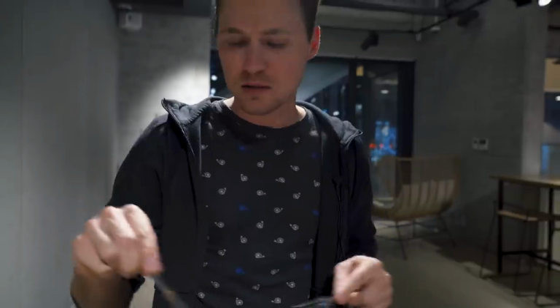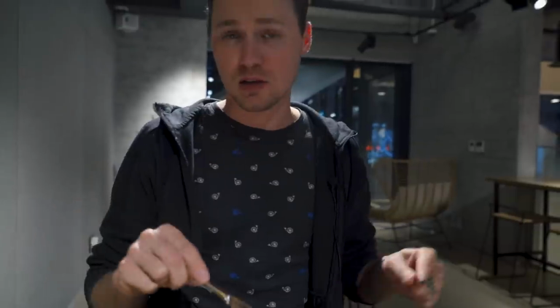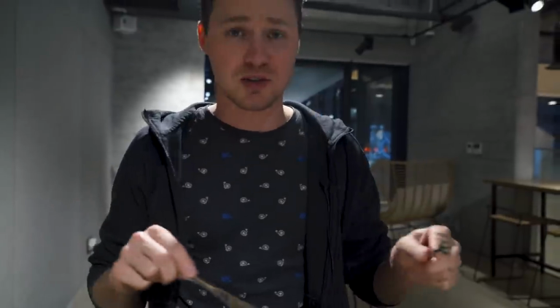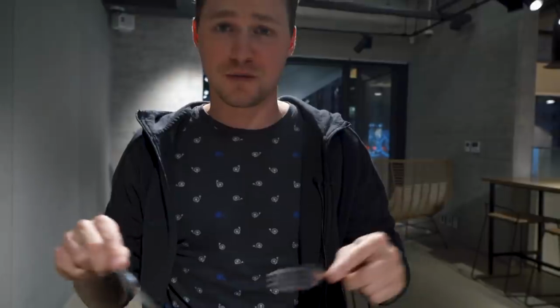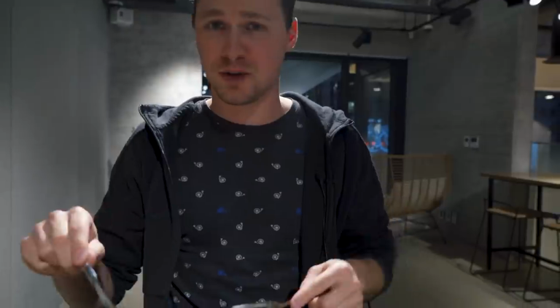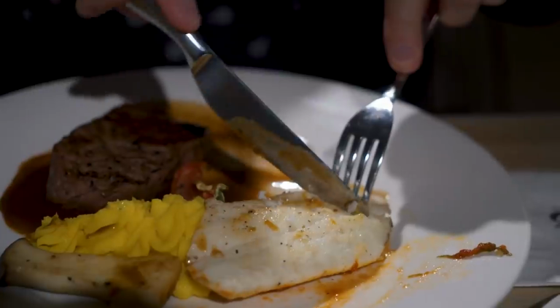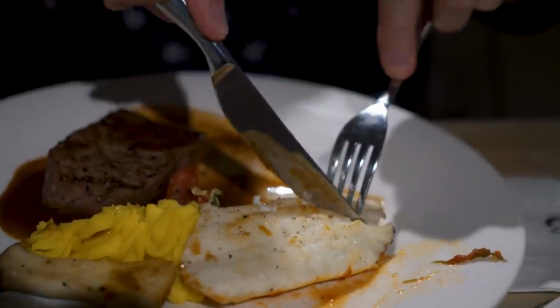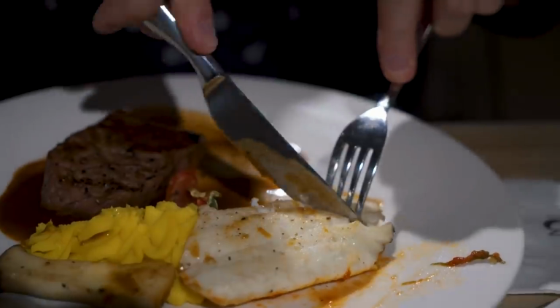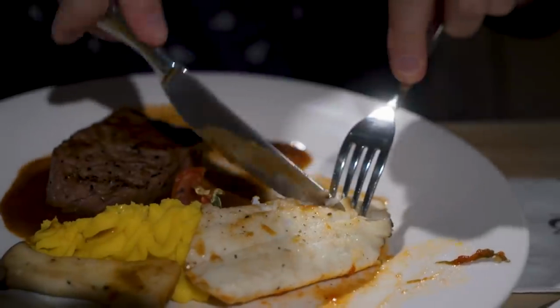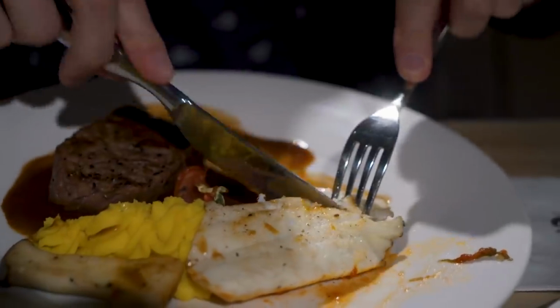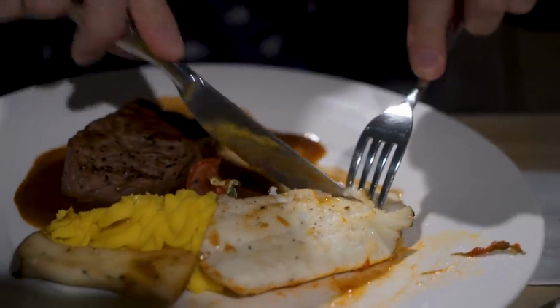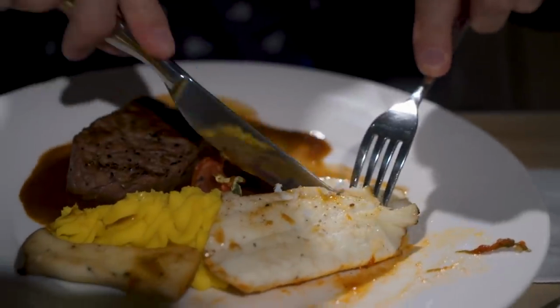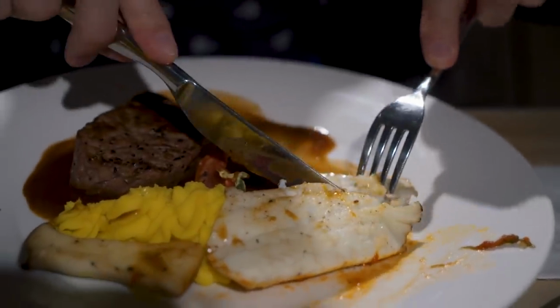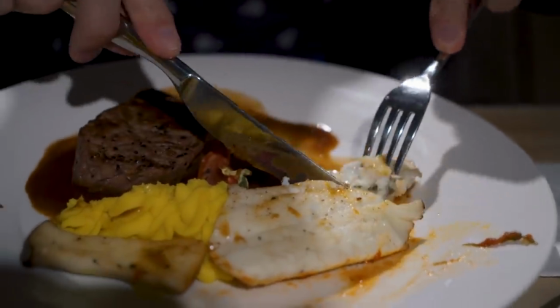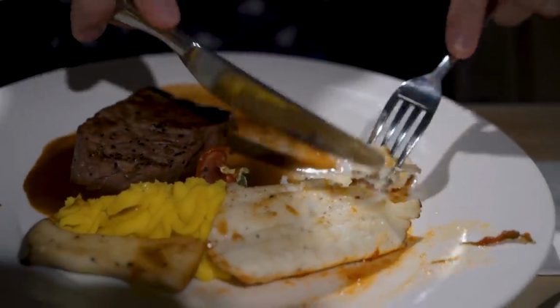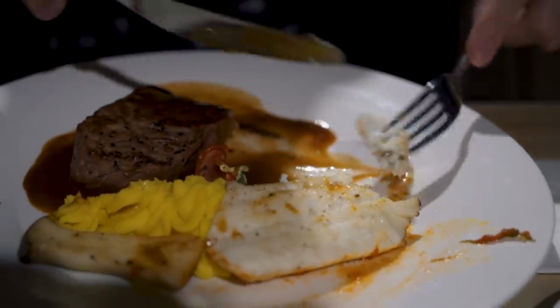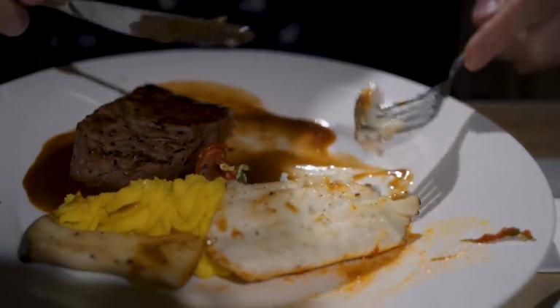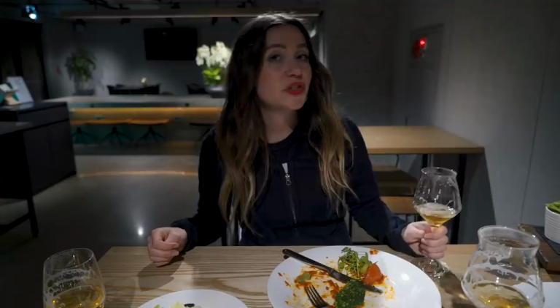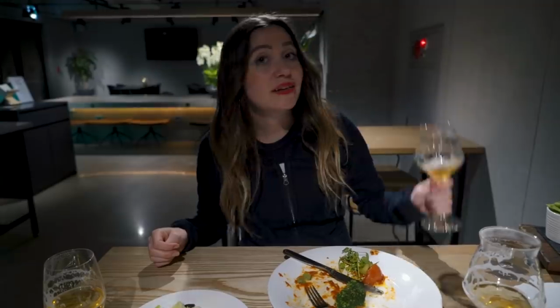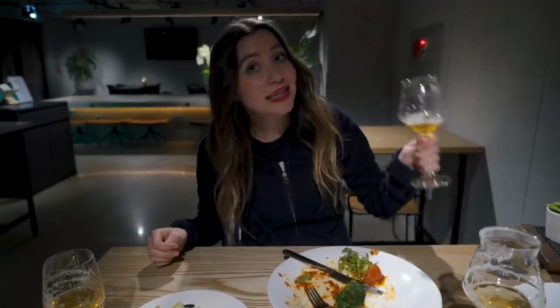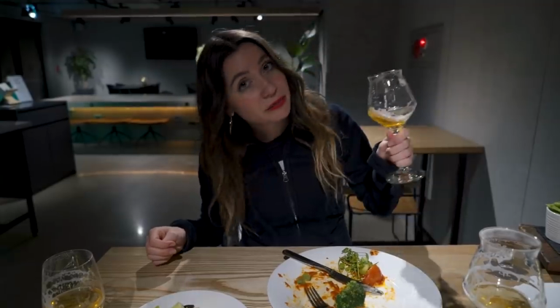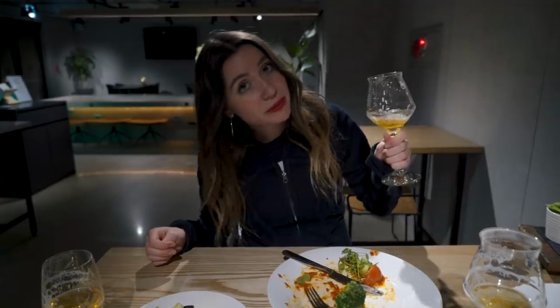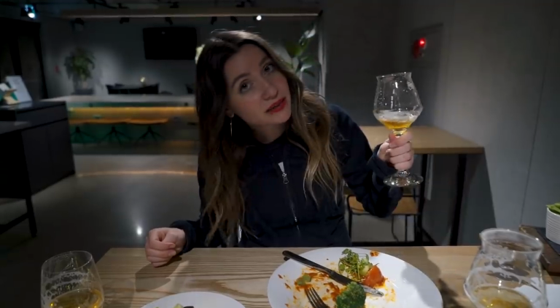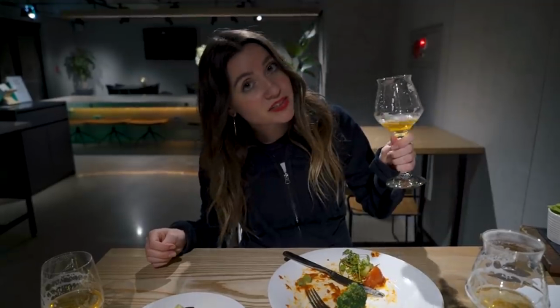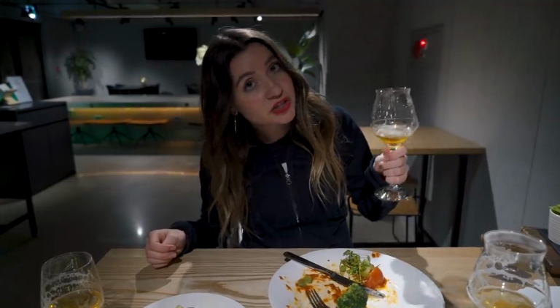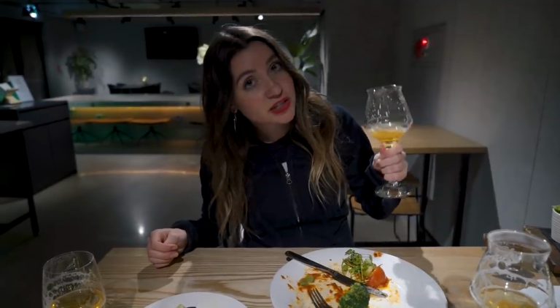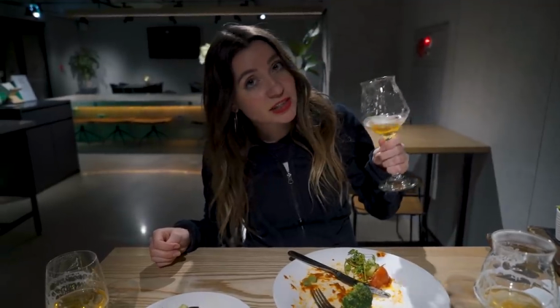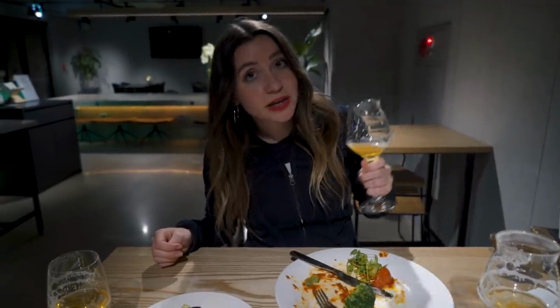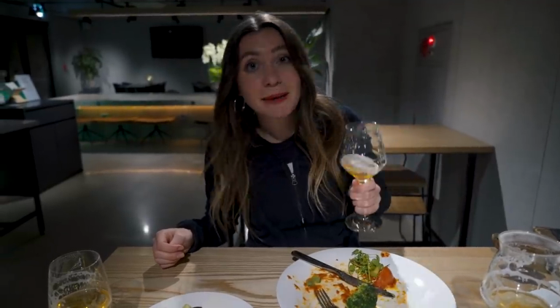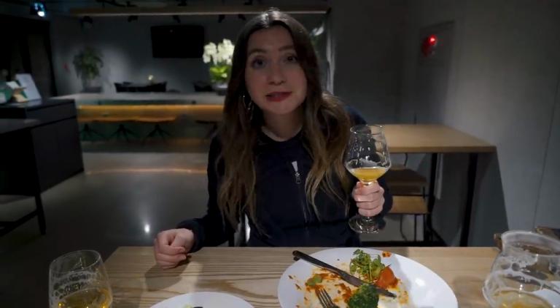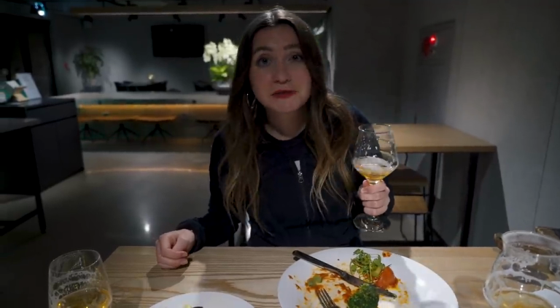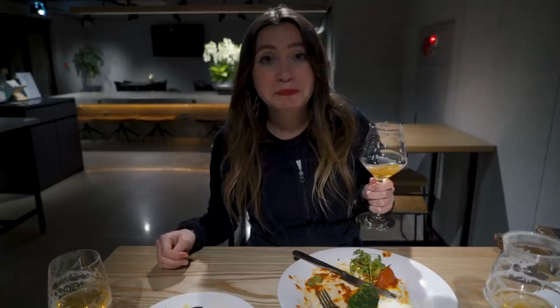Got a little surf and turf action — fish and beef. I've got a little bit of beer left to finish and then we're going to head back to the room.